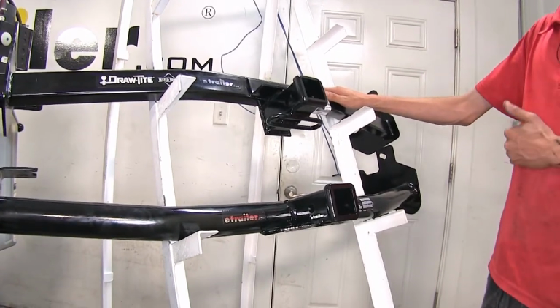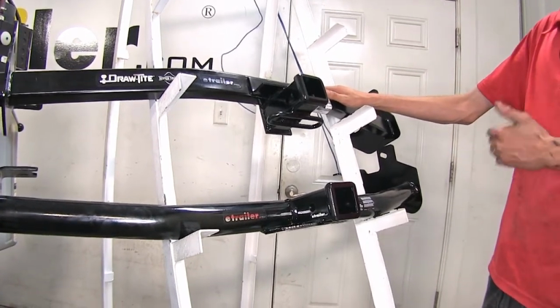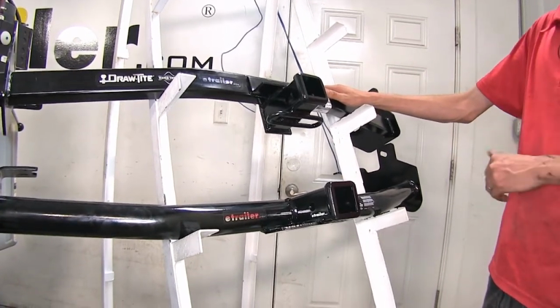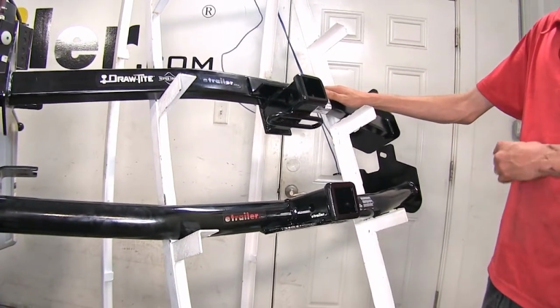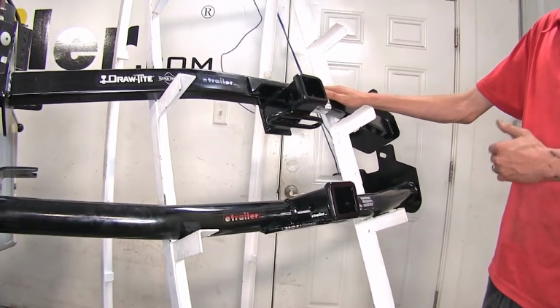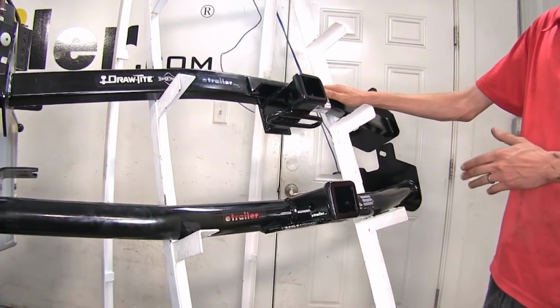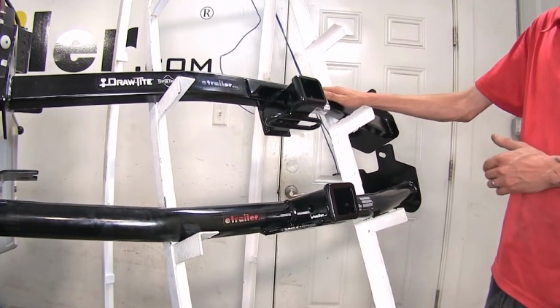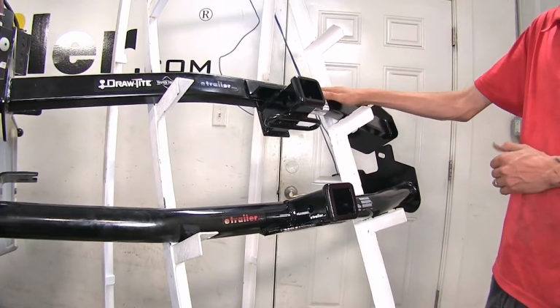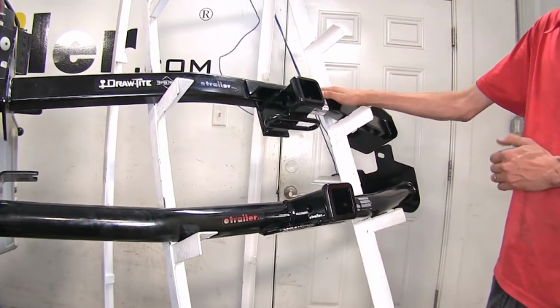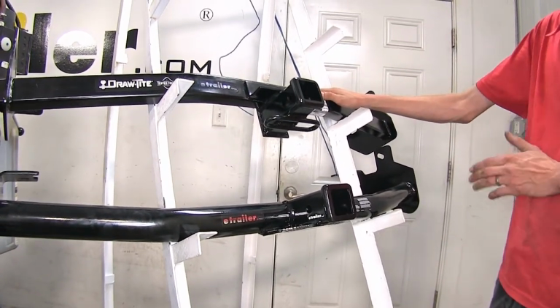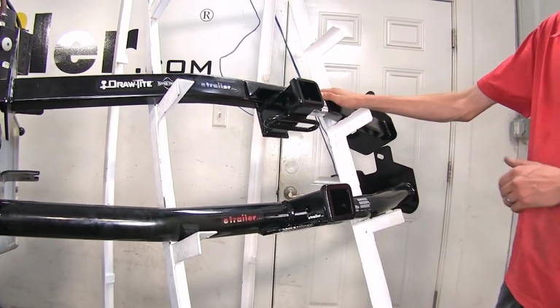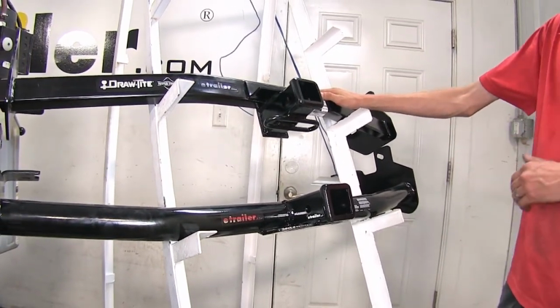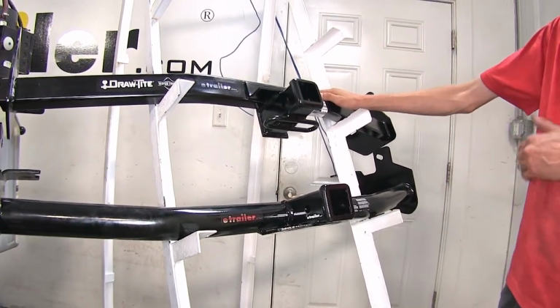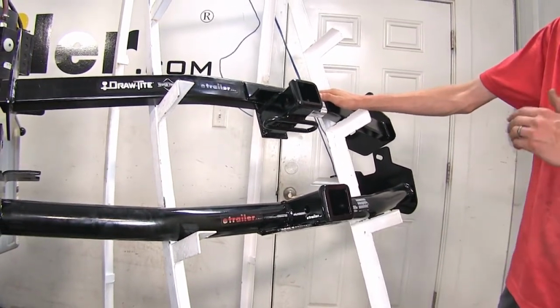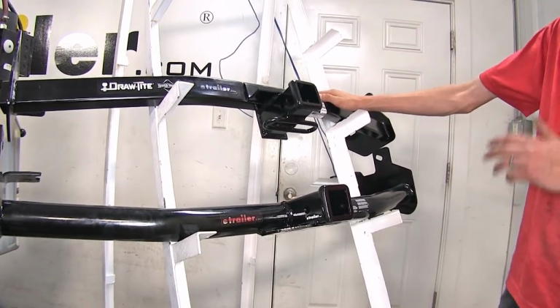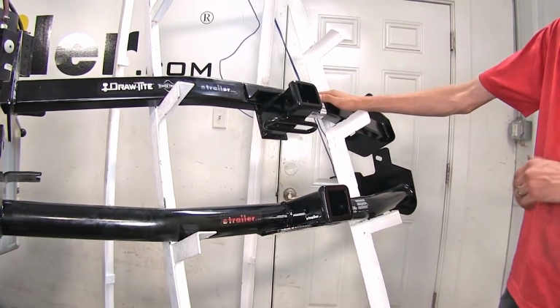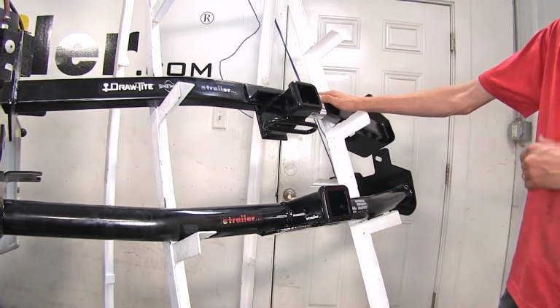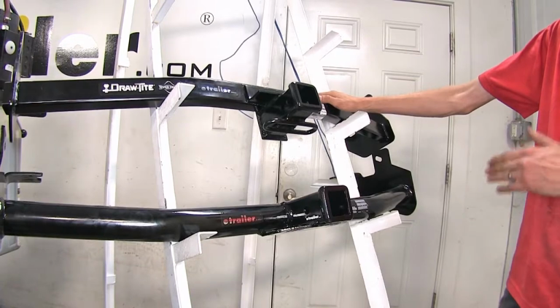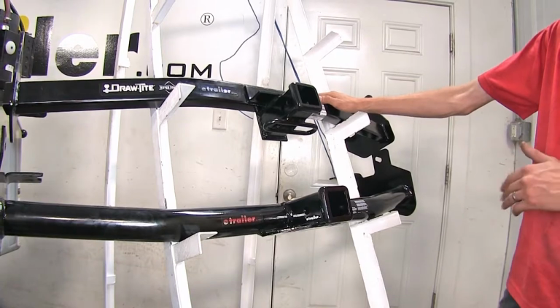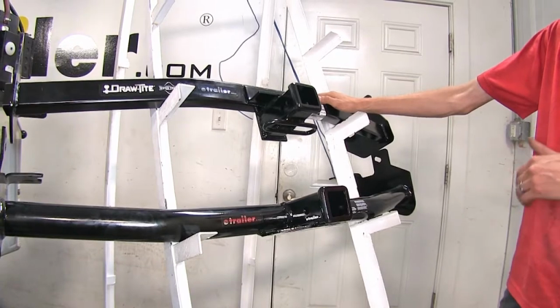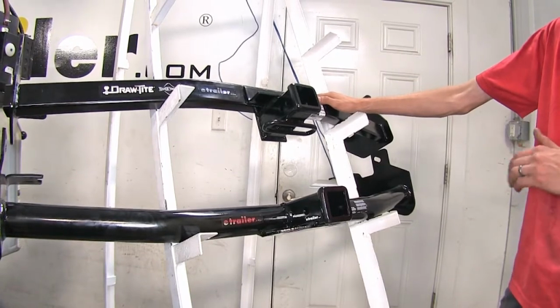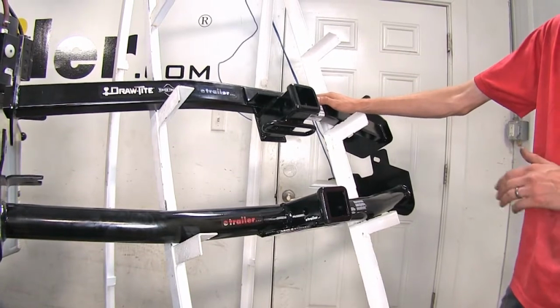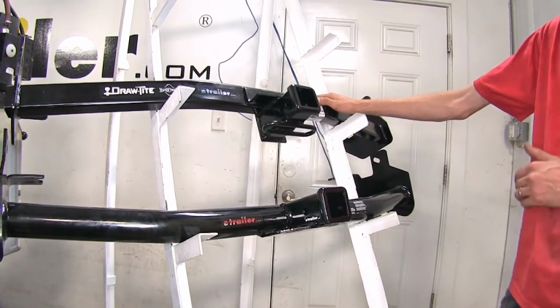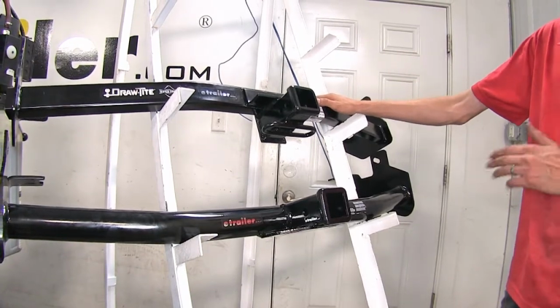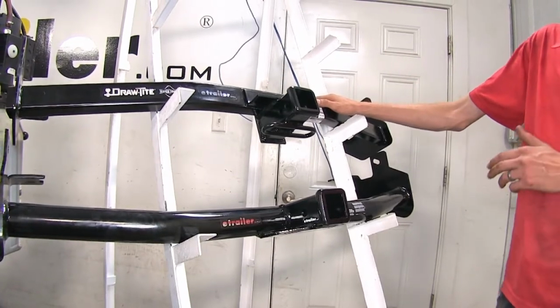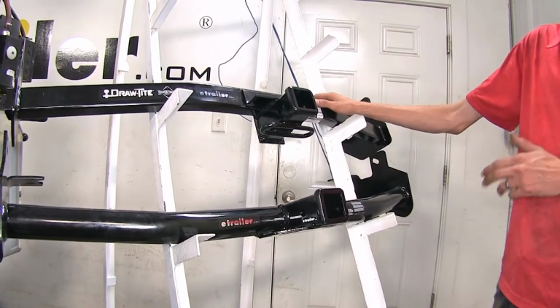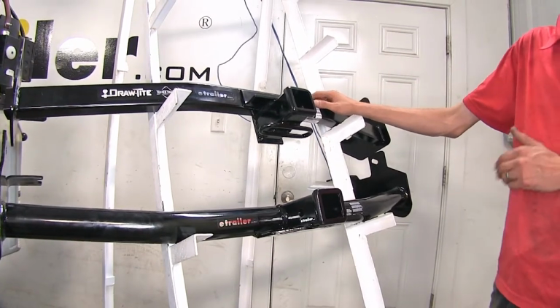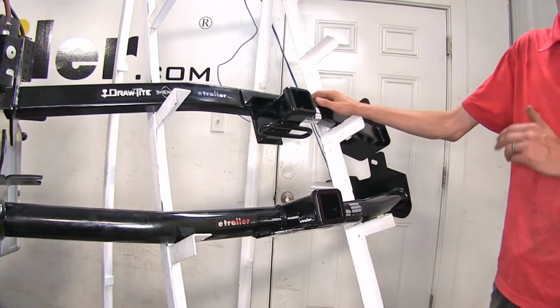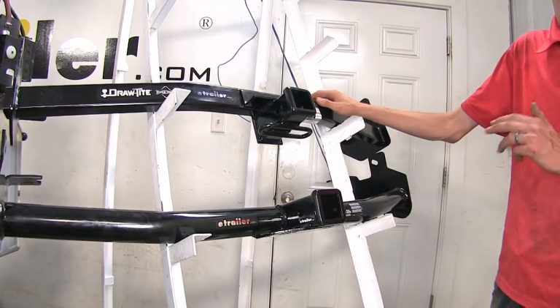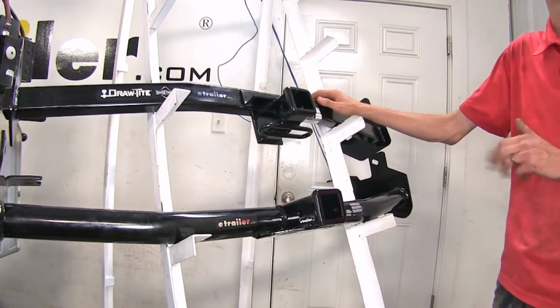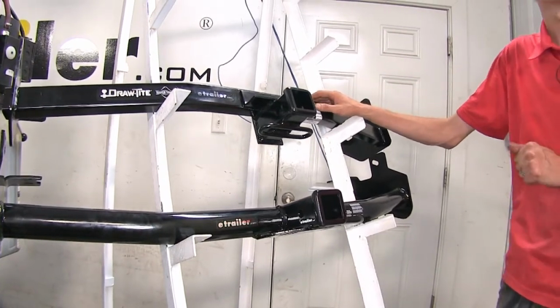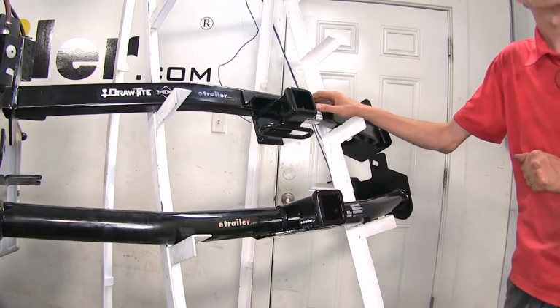However, you are still going to be limited to what the vehicle is capable of. You don't want to exceed the limits of your vehicle.